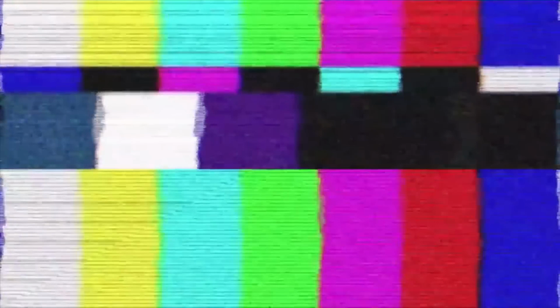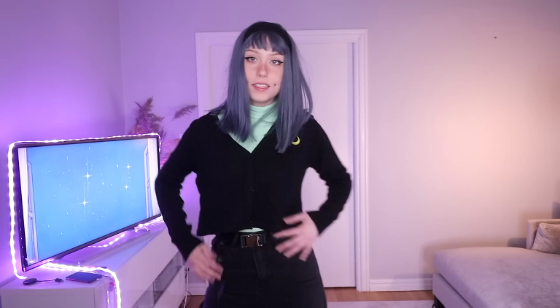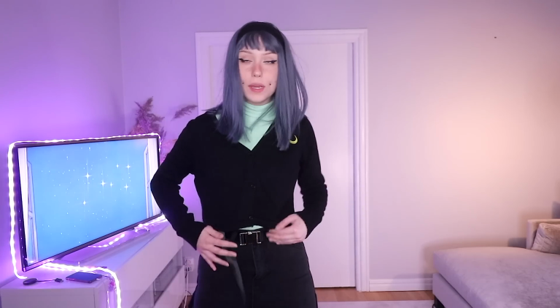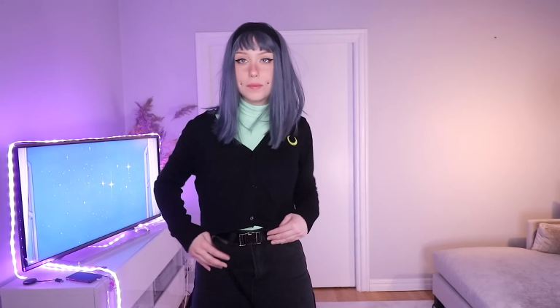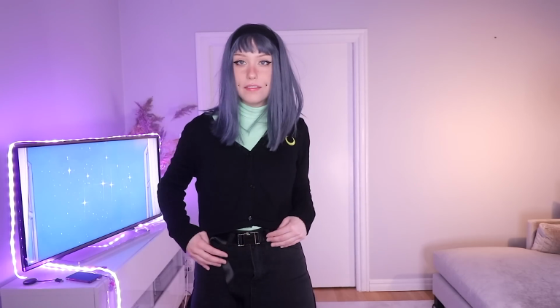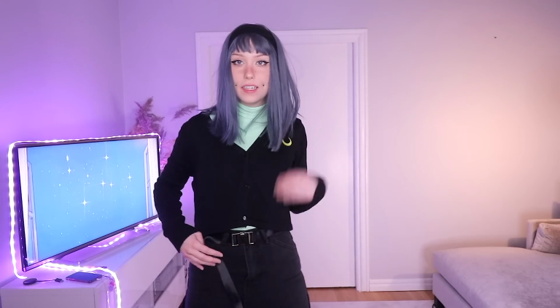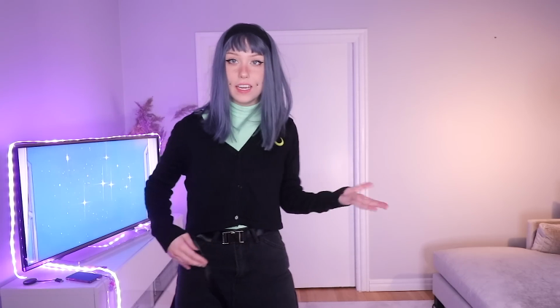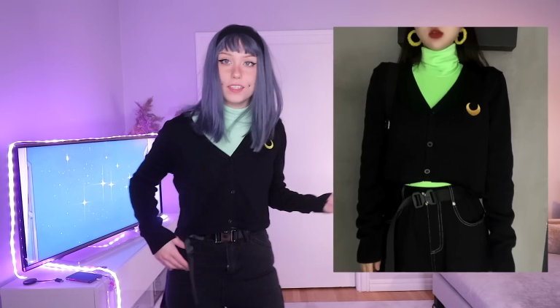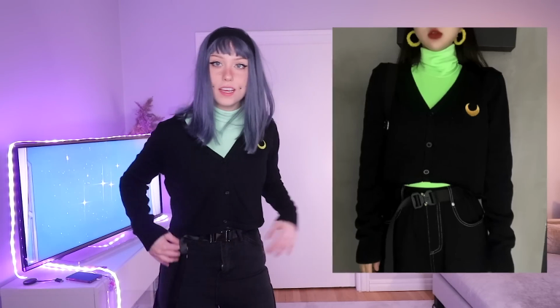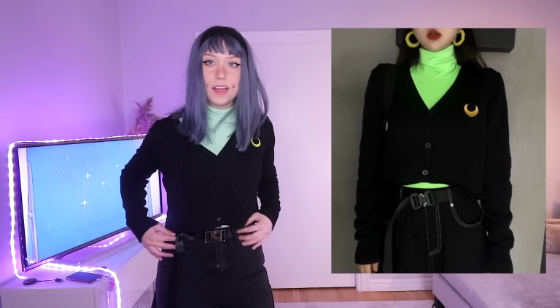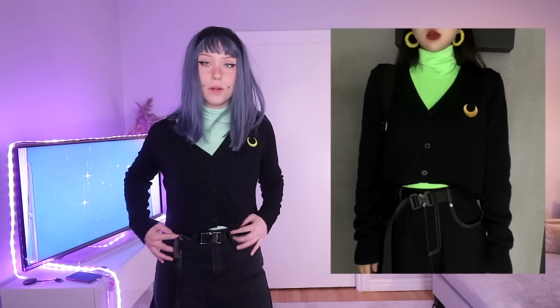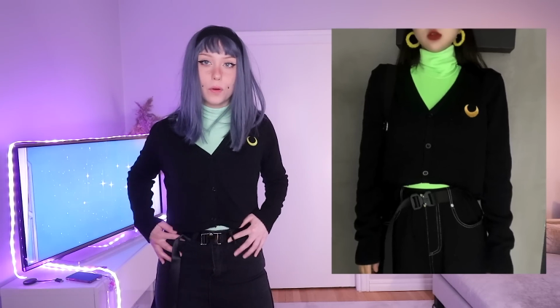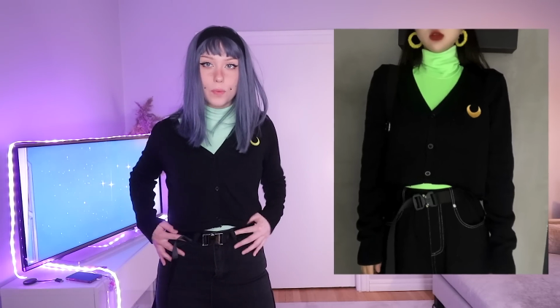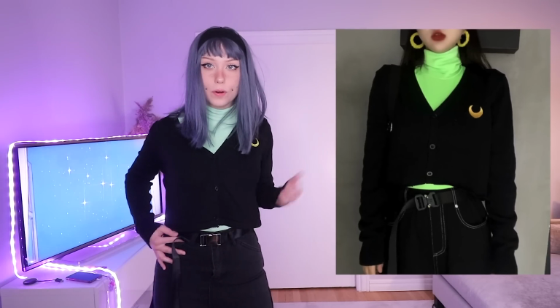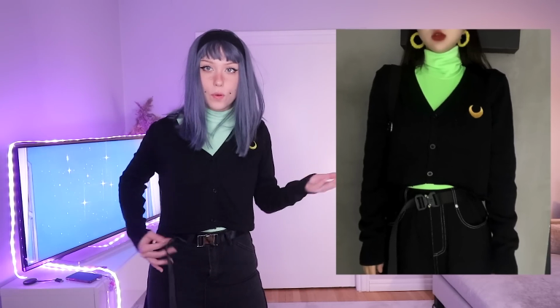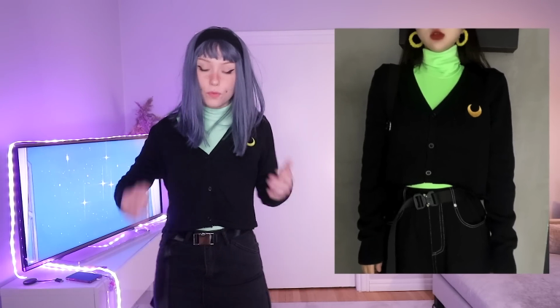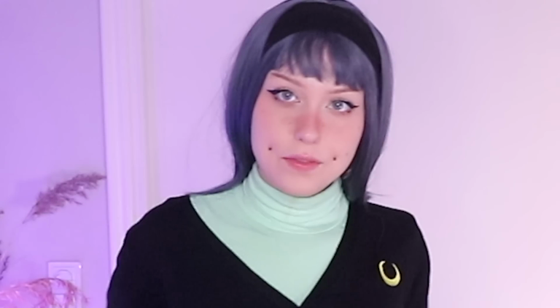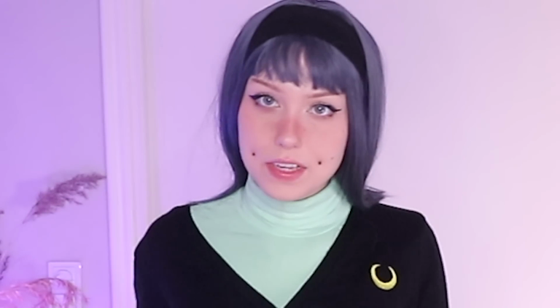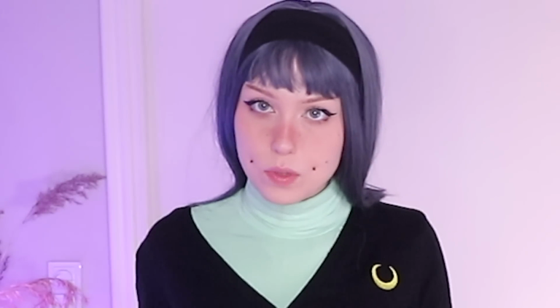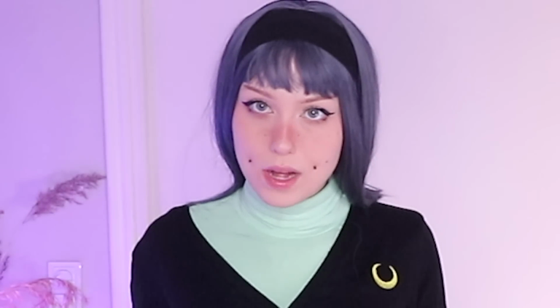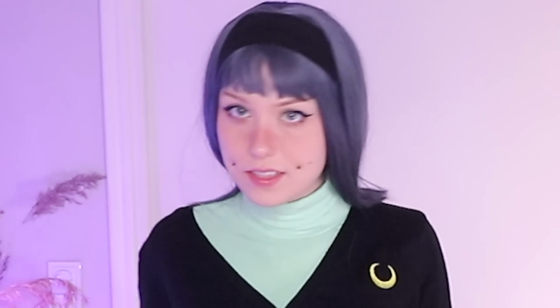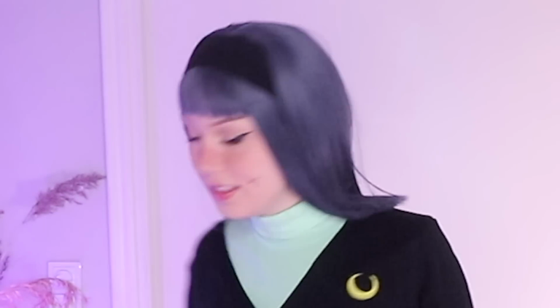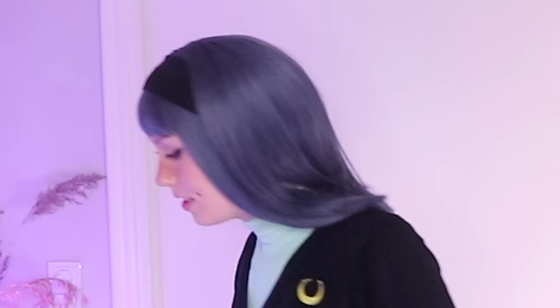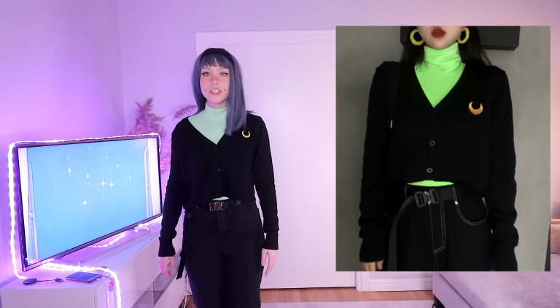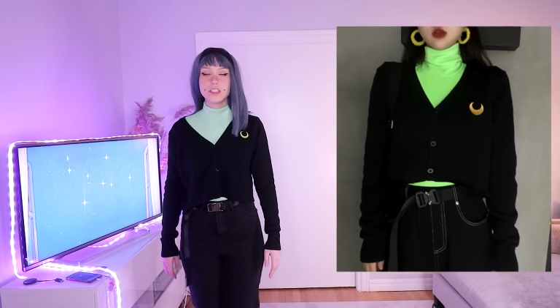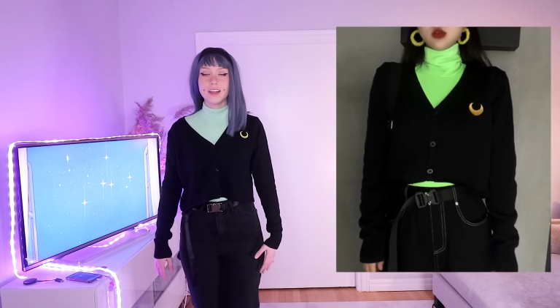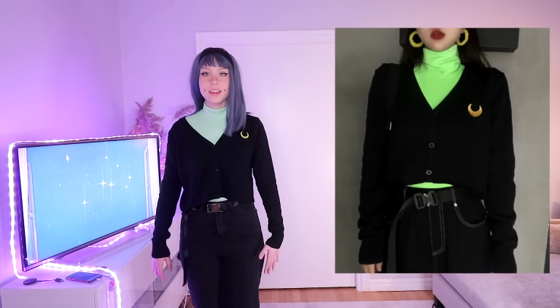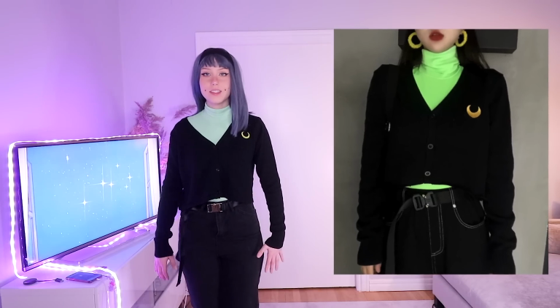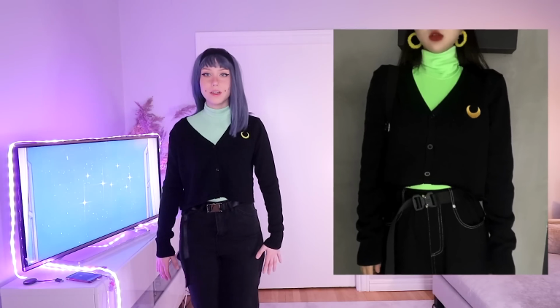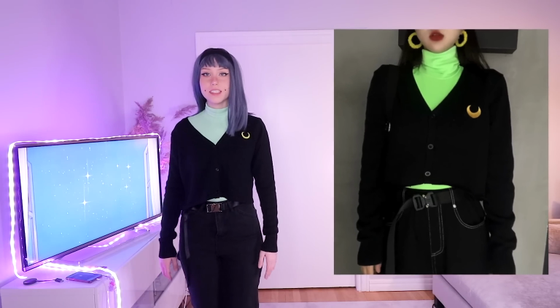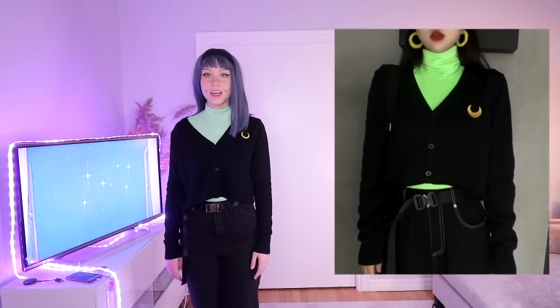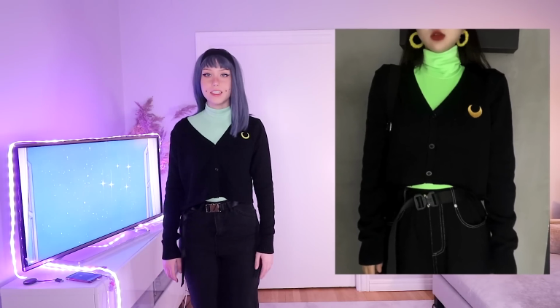So here's my fit, and here's the example — what we were going for. Fit was well sent. She's just standing like this, so I'm going to stand like this.